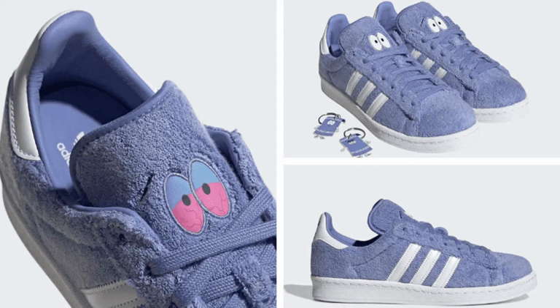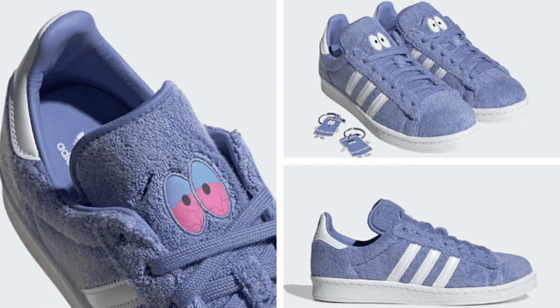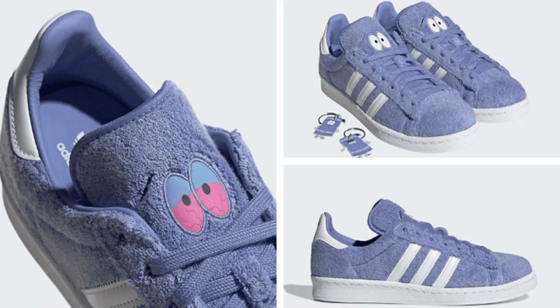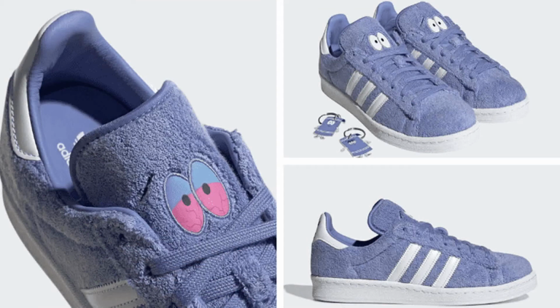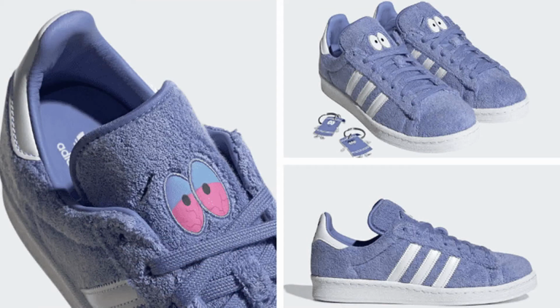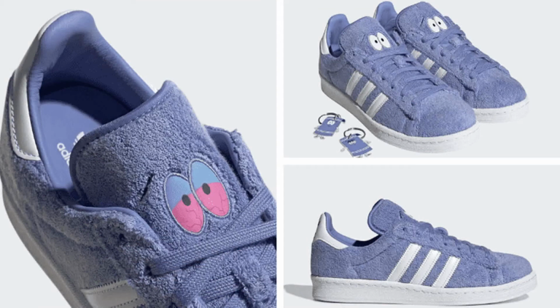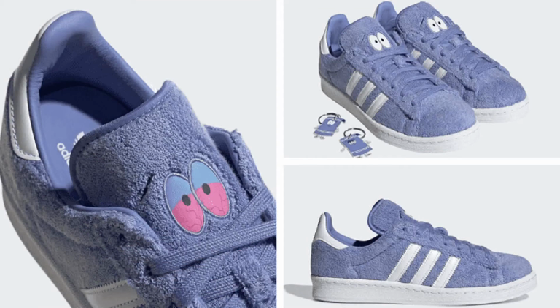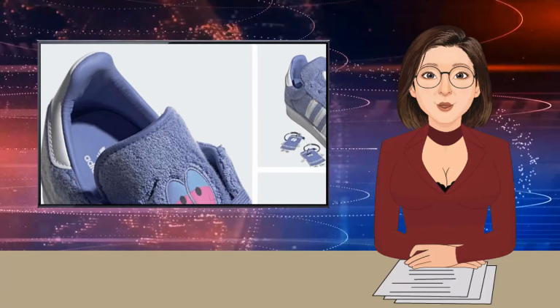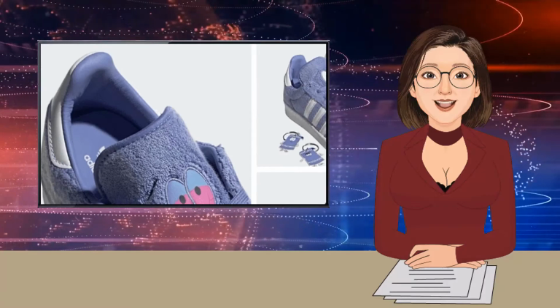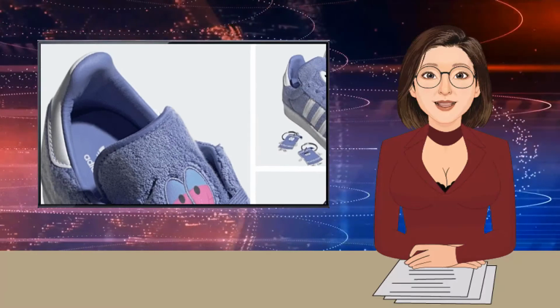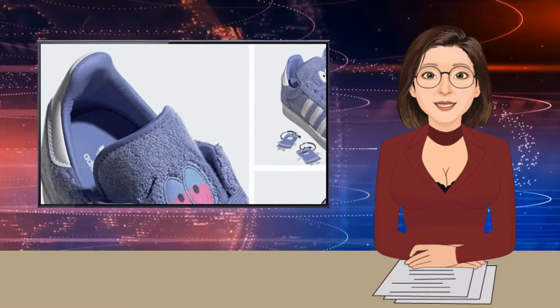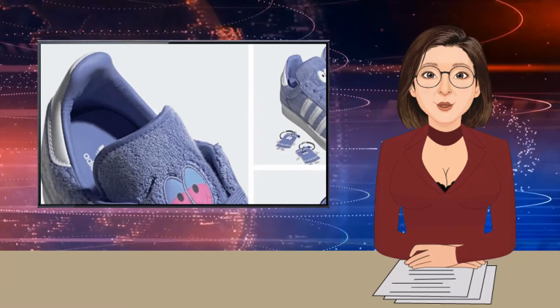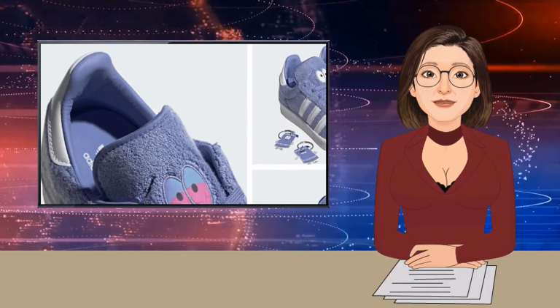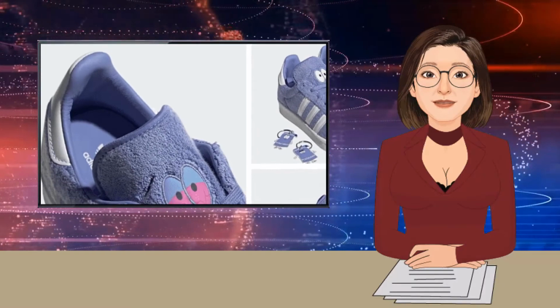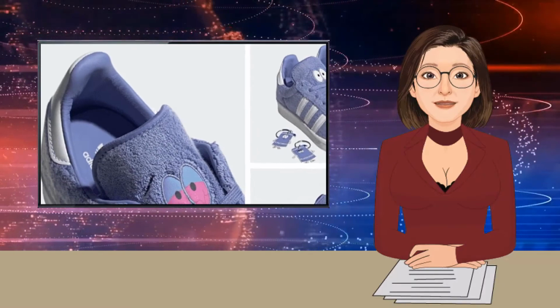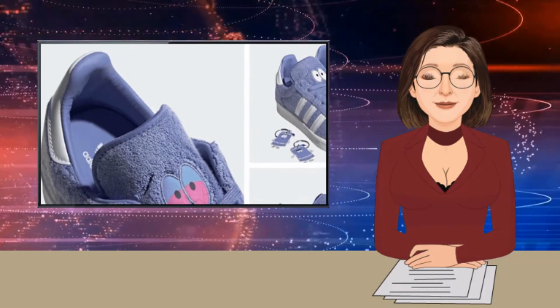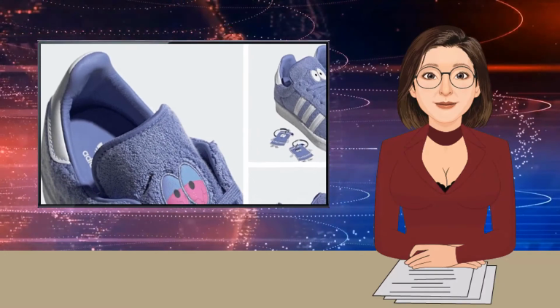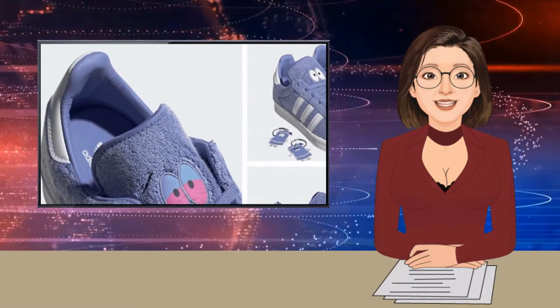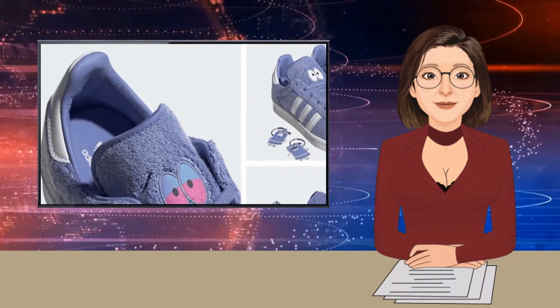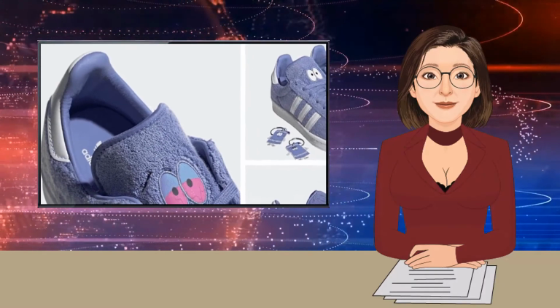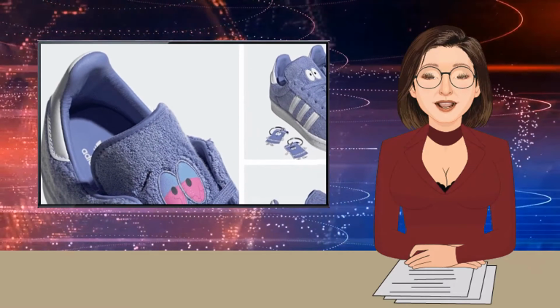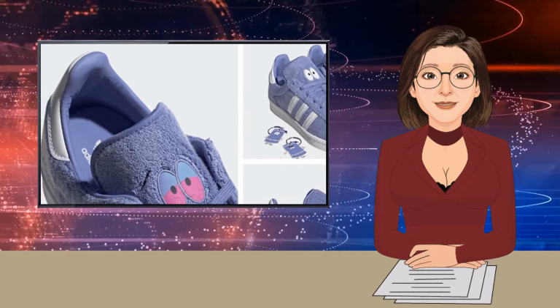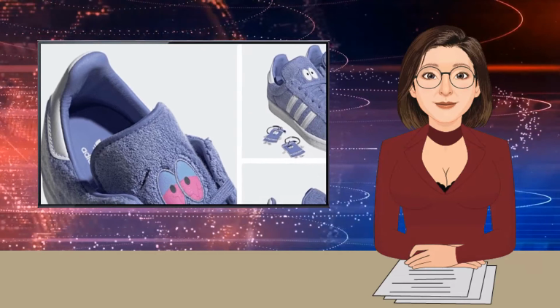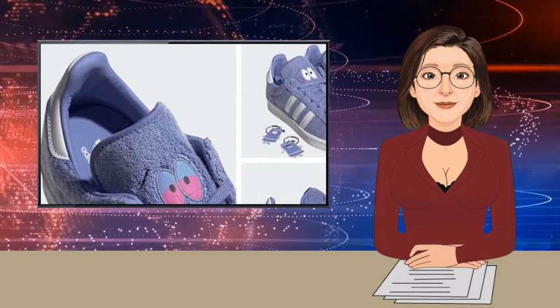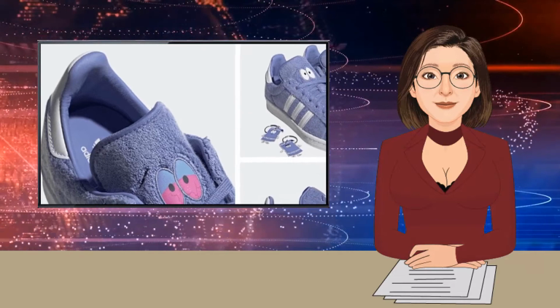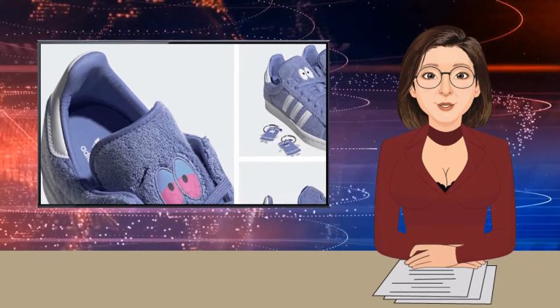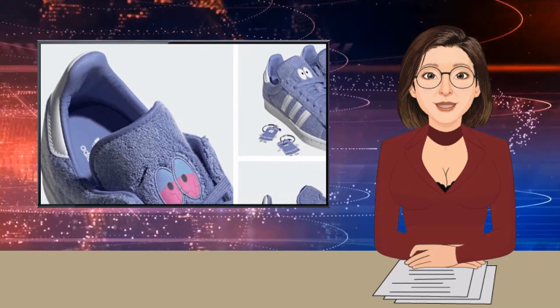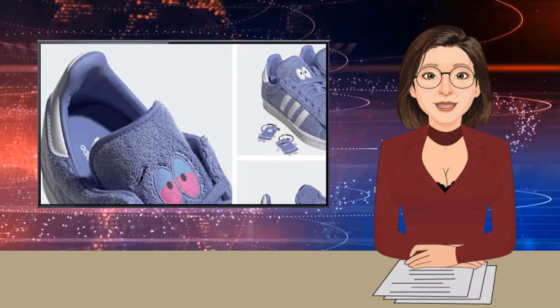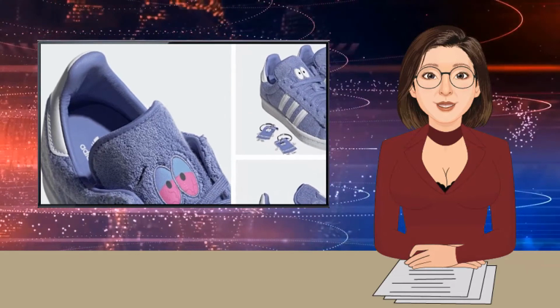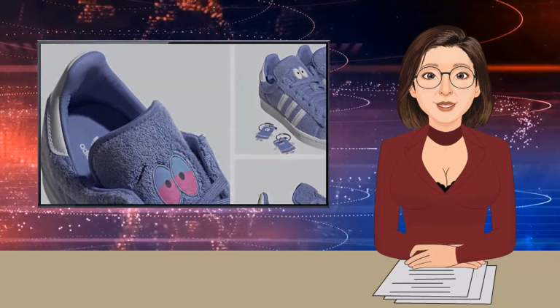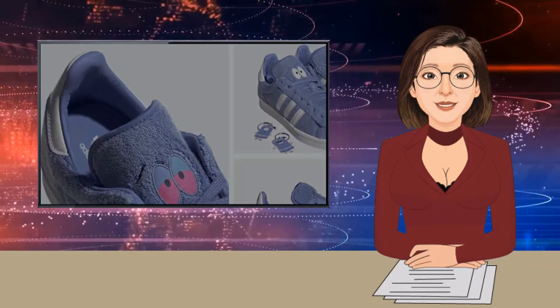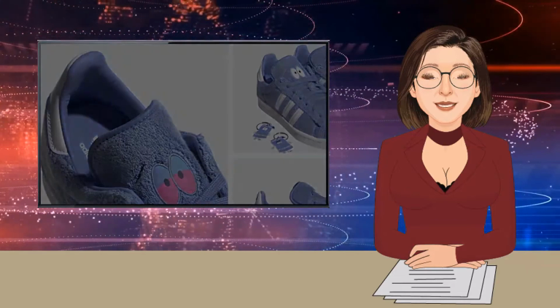Let us know what you think of this collaboration. And in related news, tear away details feature on the Nike SB Dunk Kauai Wowie.